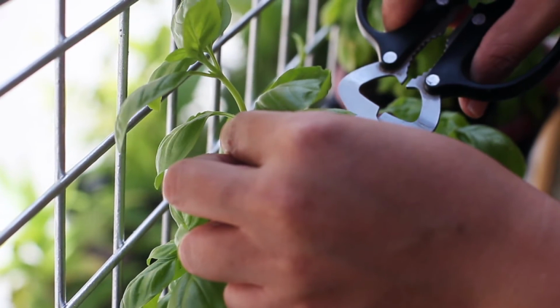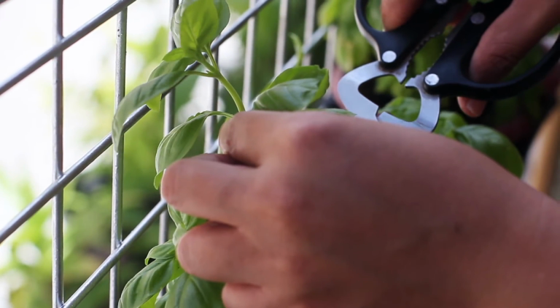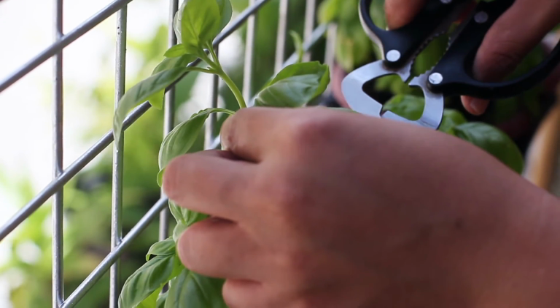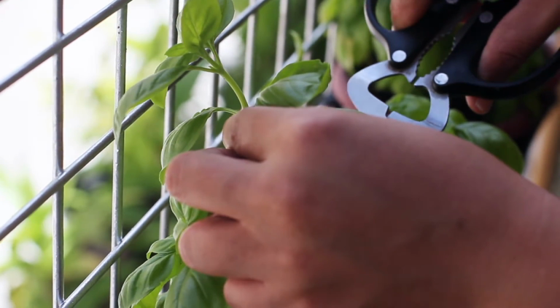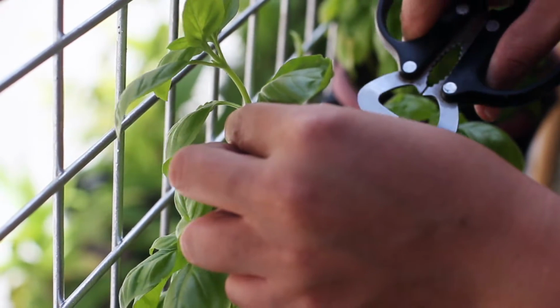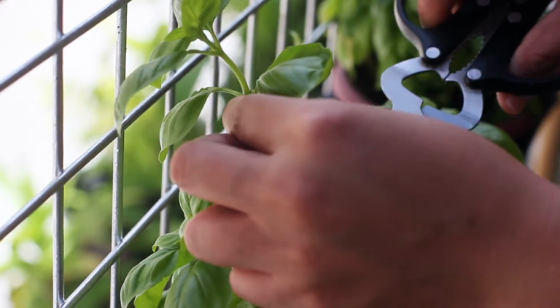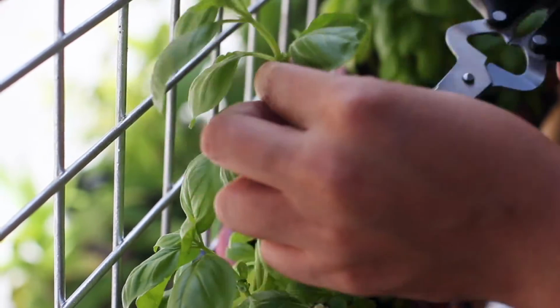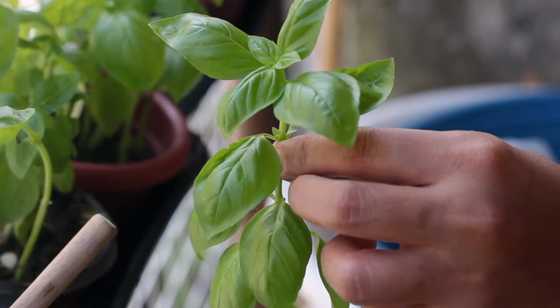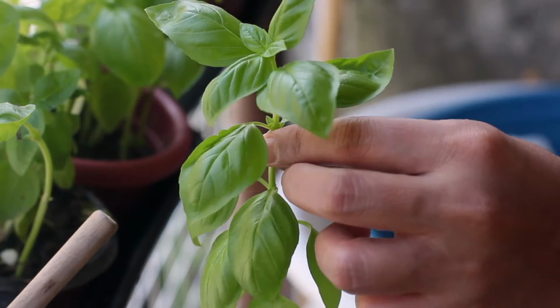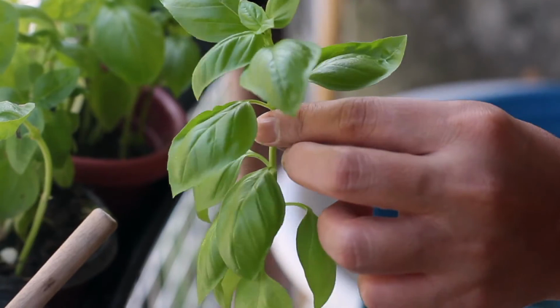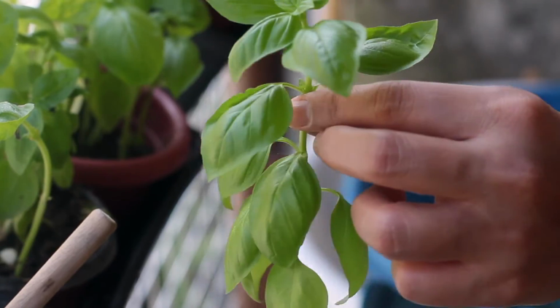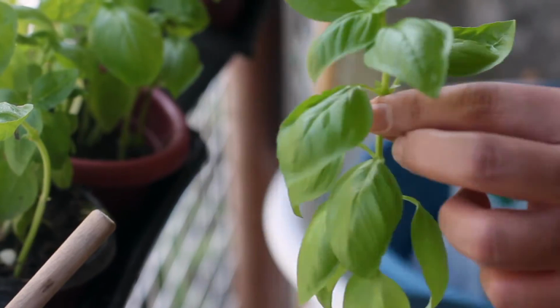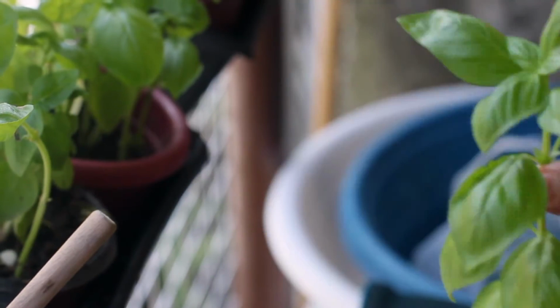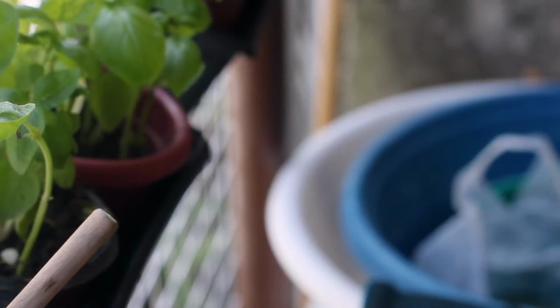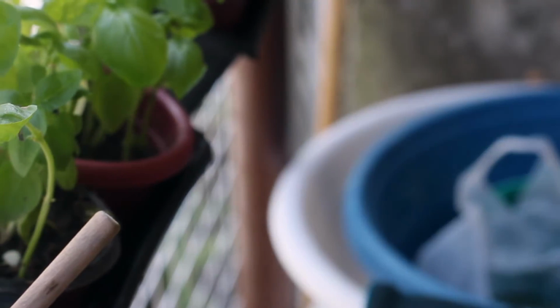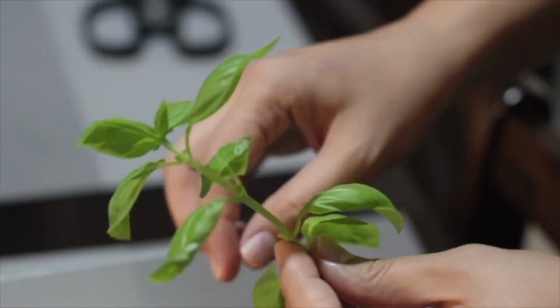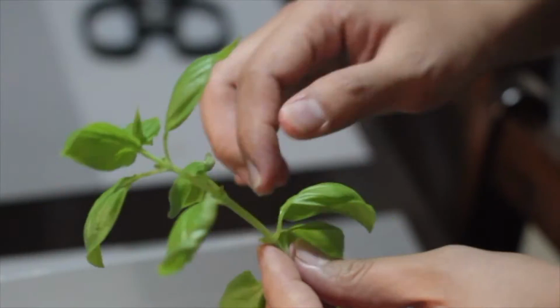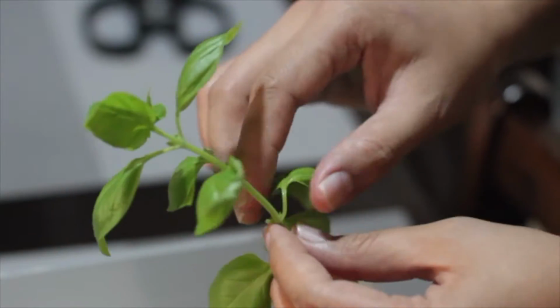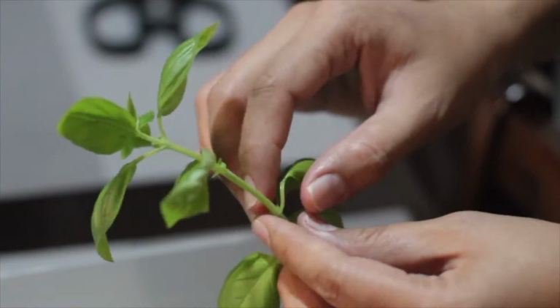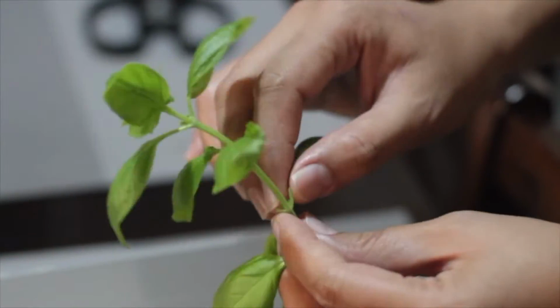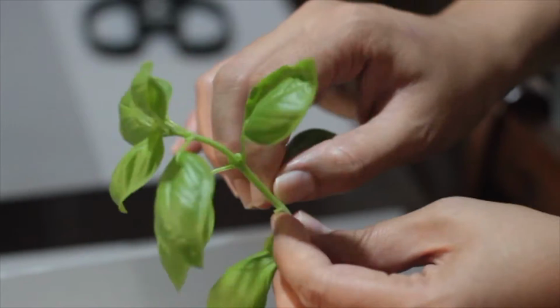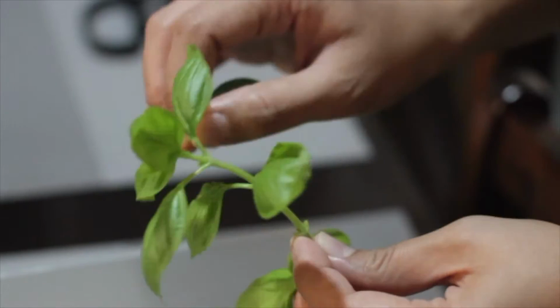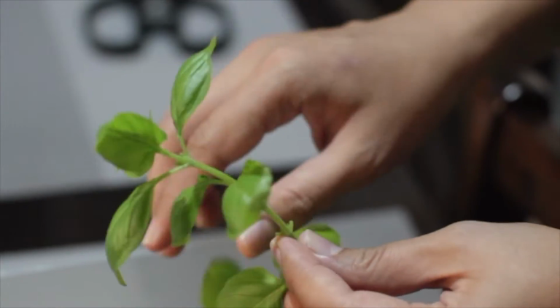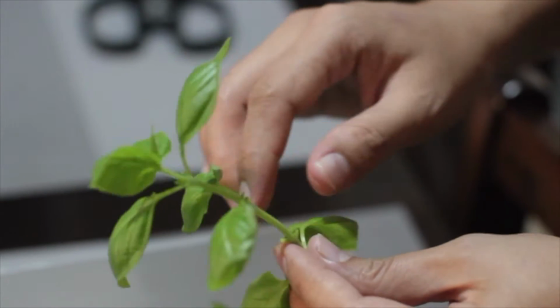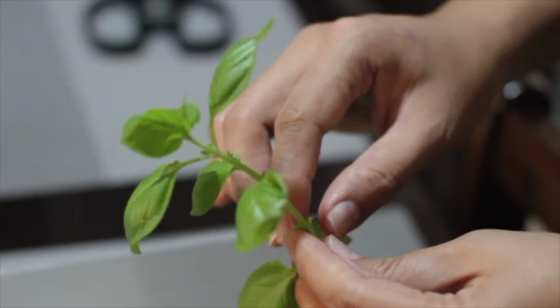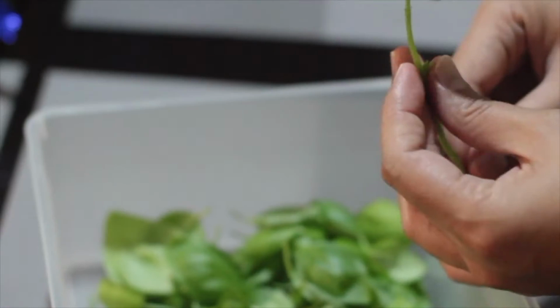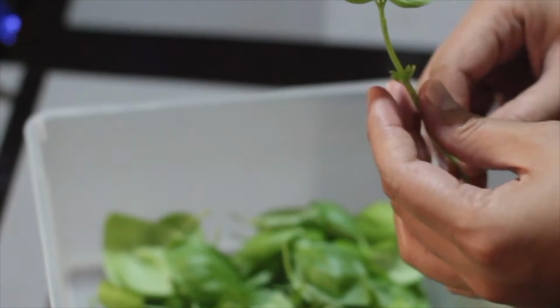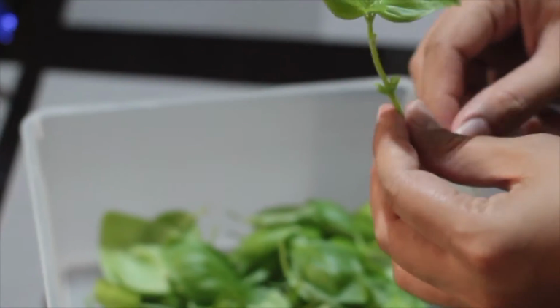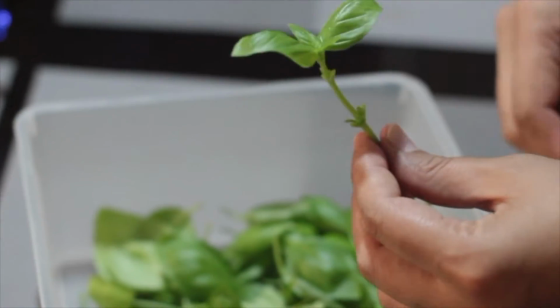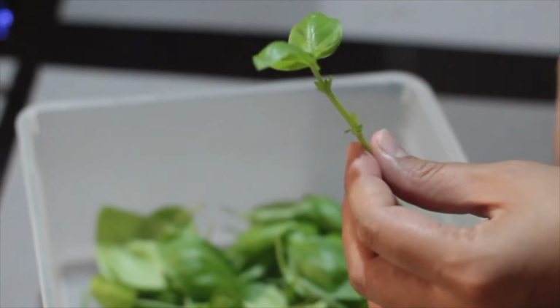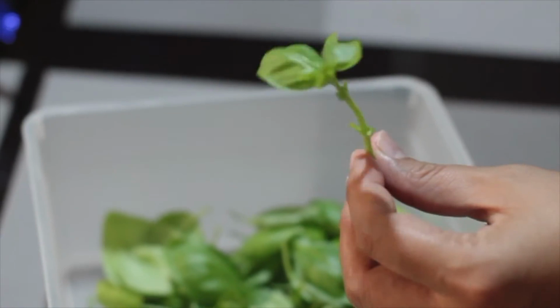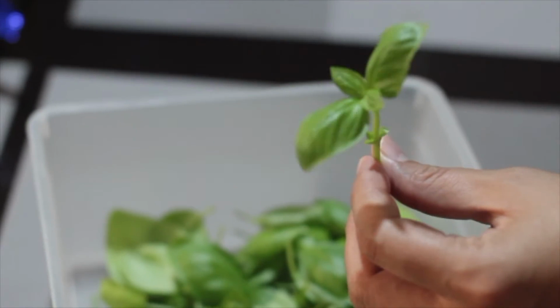Welcome to the Pro Toast Pulse. This is the Pro Toast Pulse.